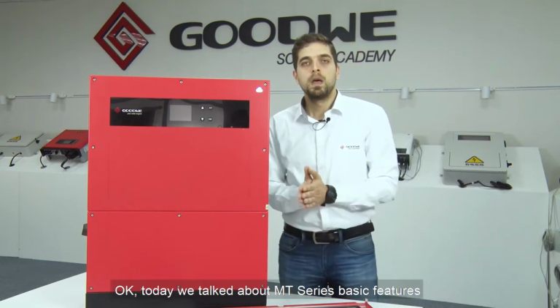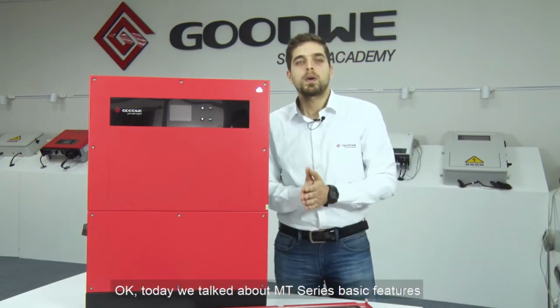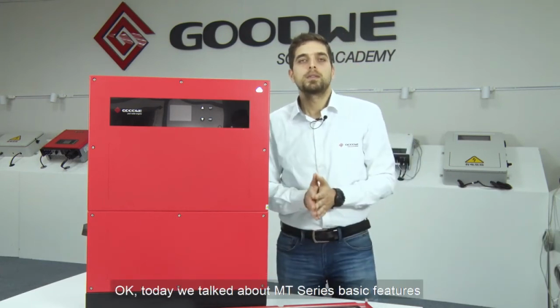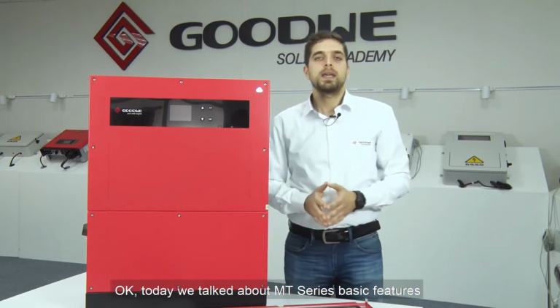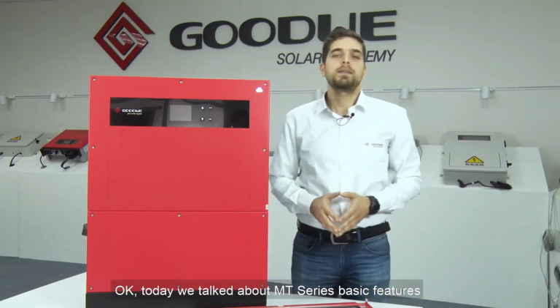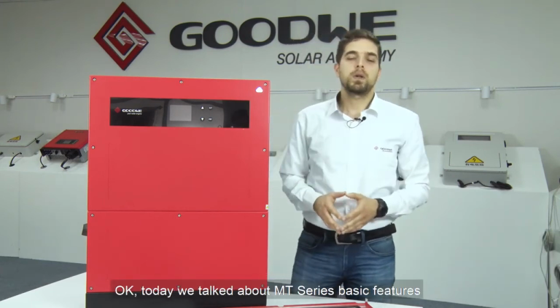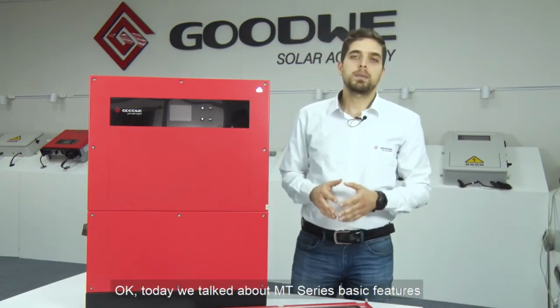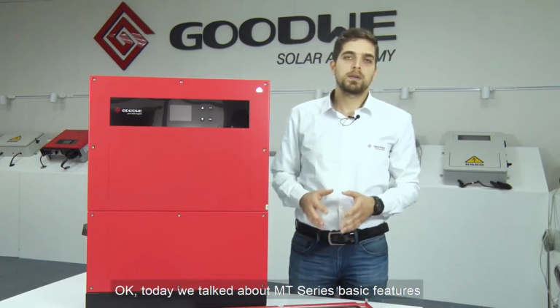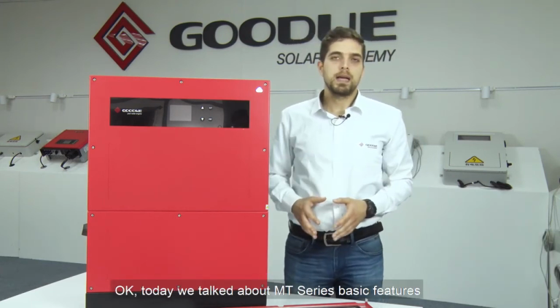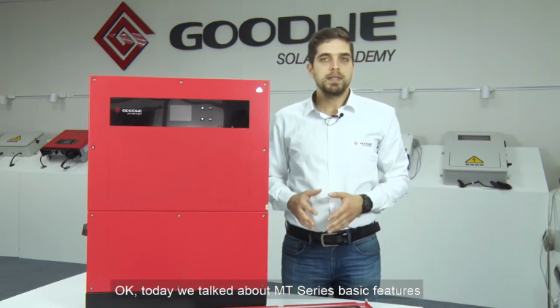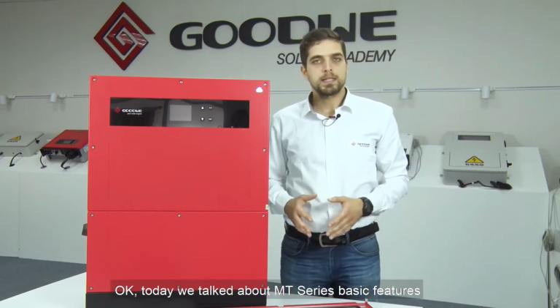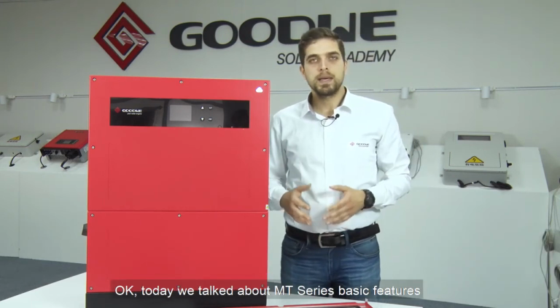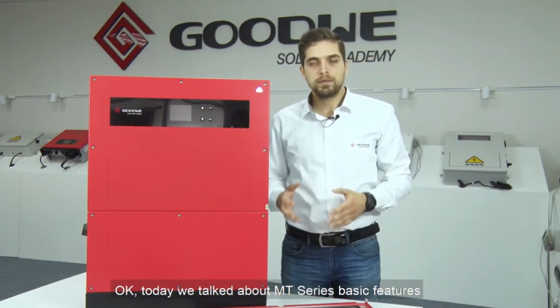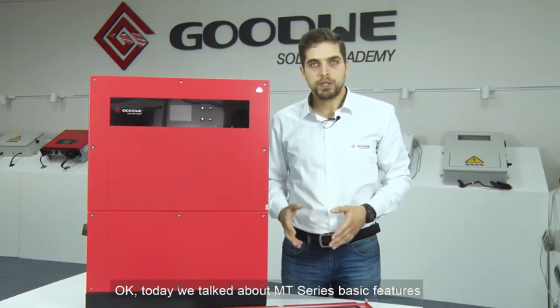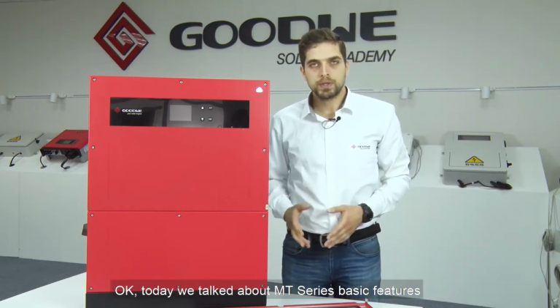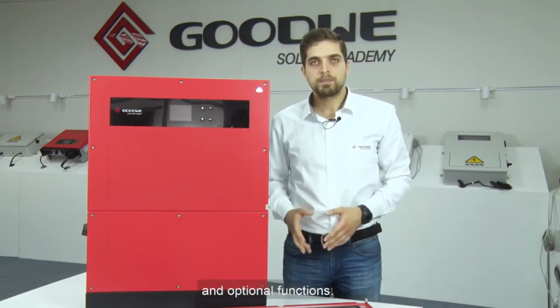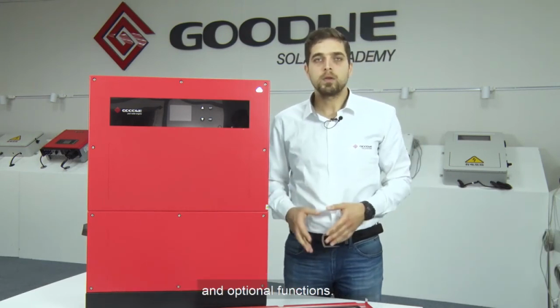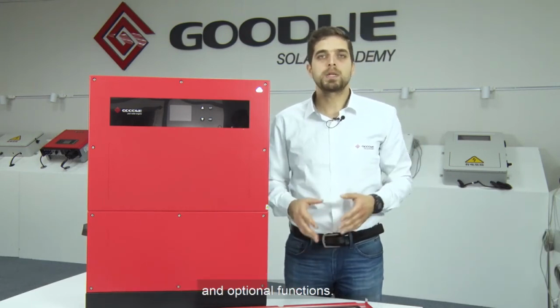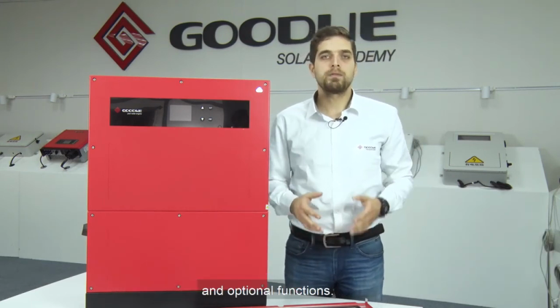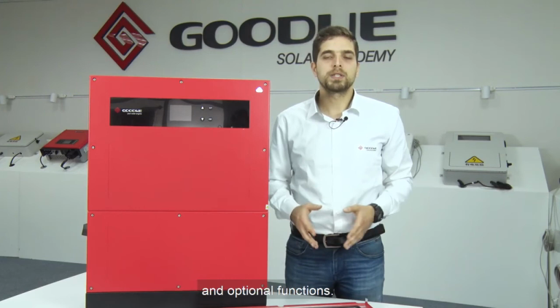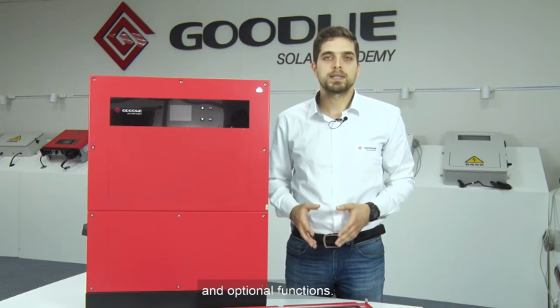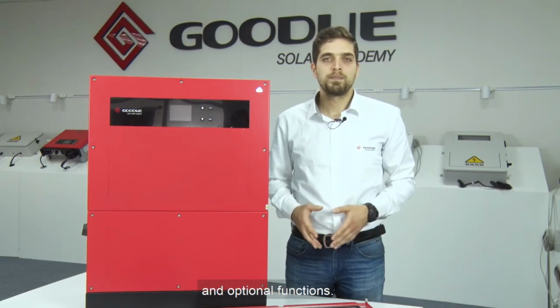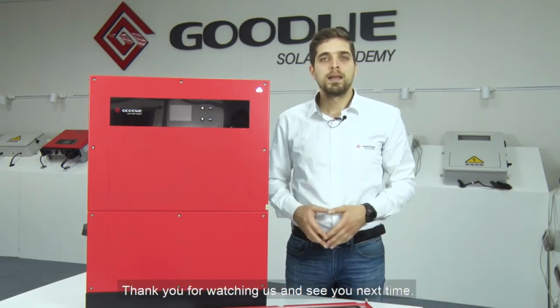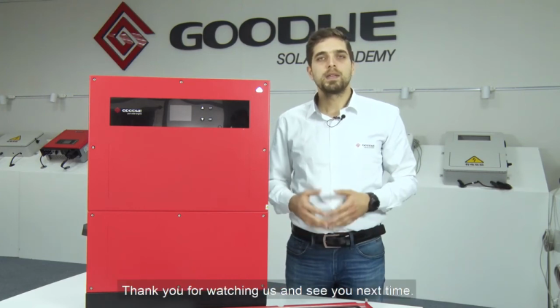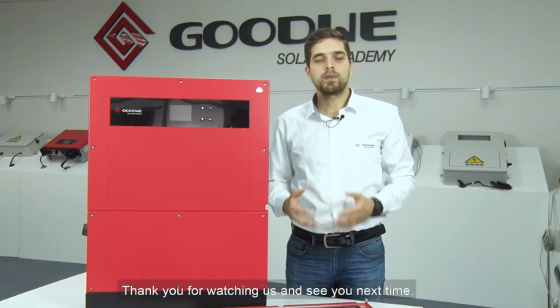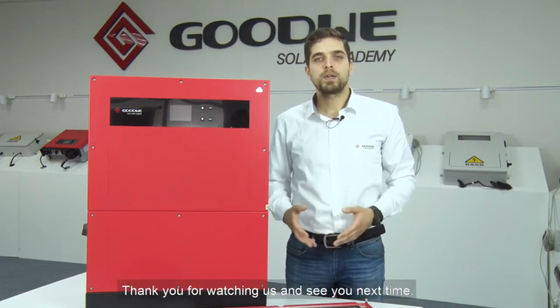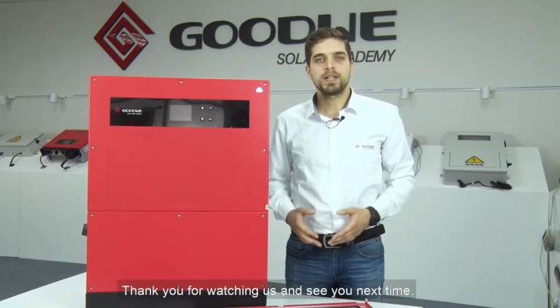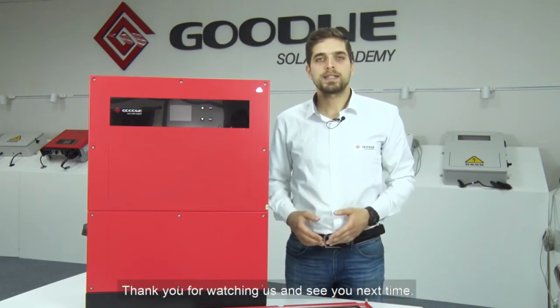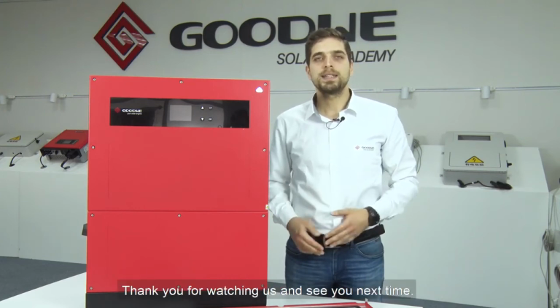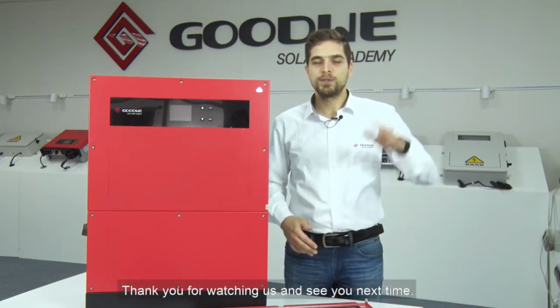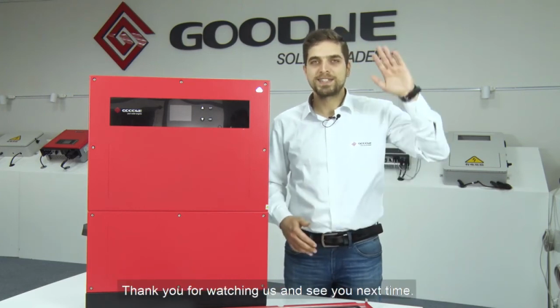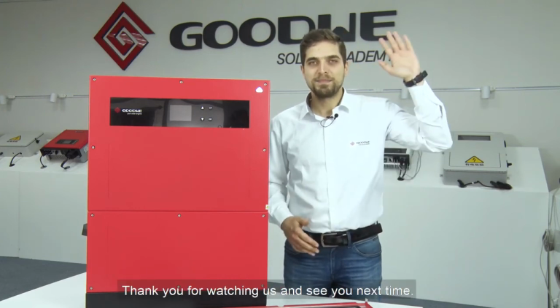Today we talked about MT-Series basic features and optional functions. Thank you for watching, and see you next time.